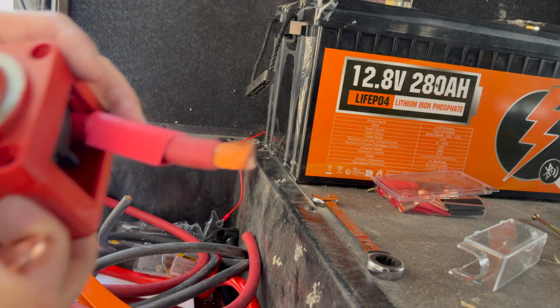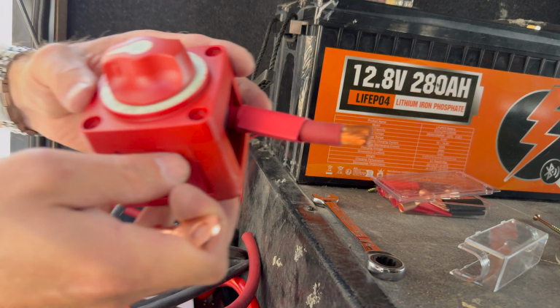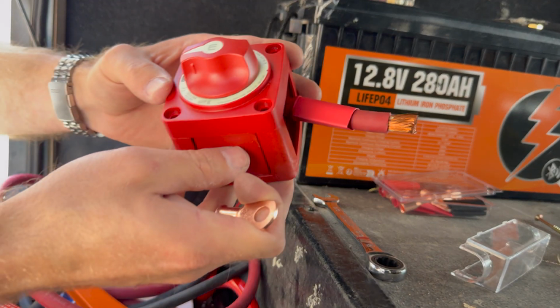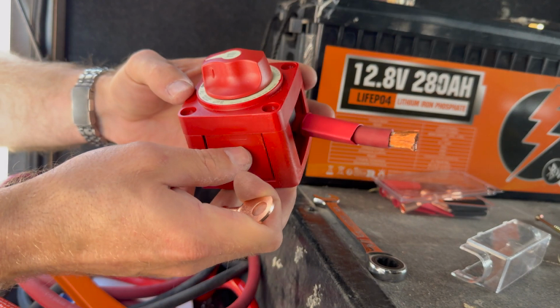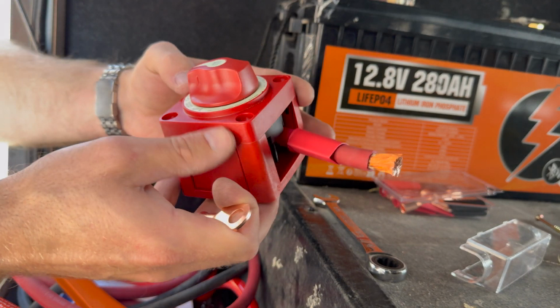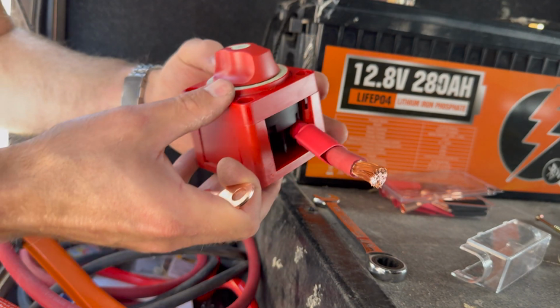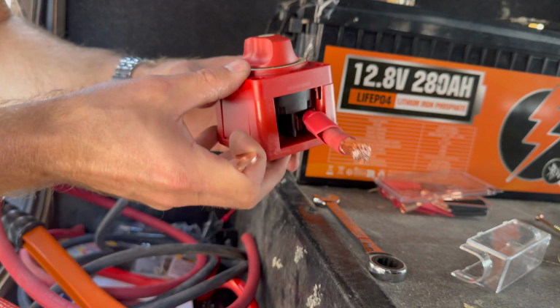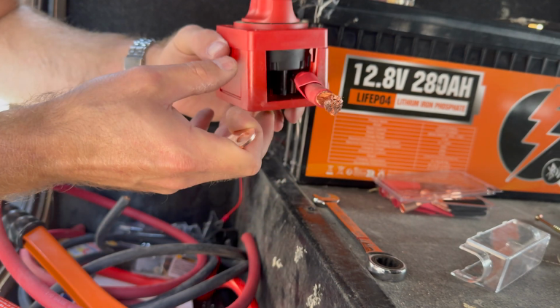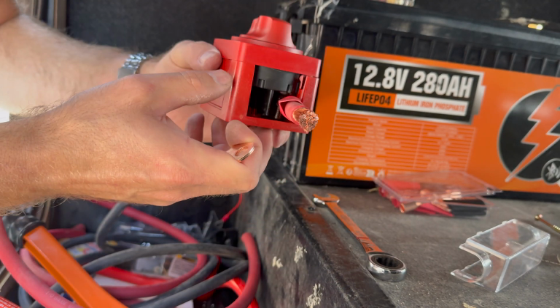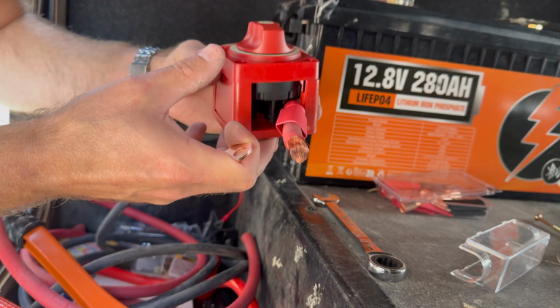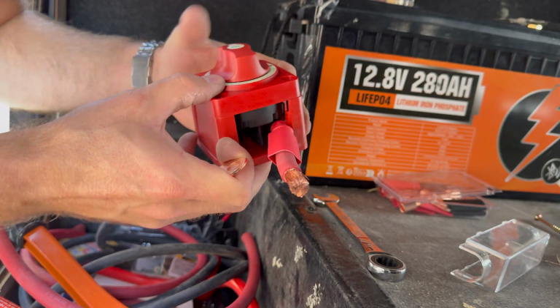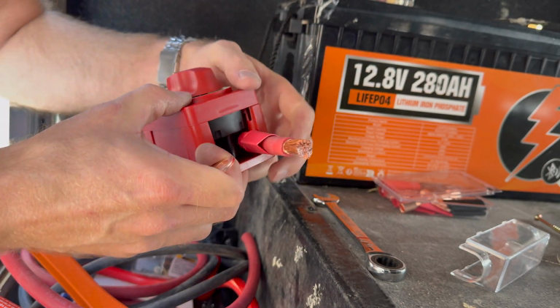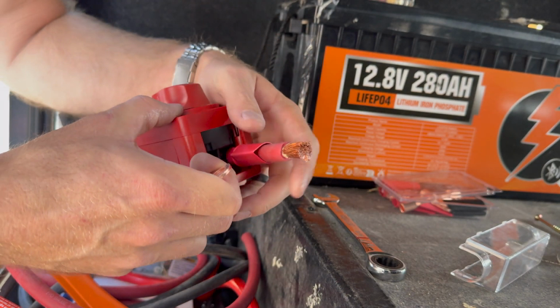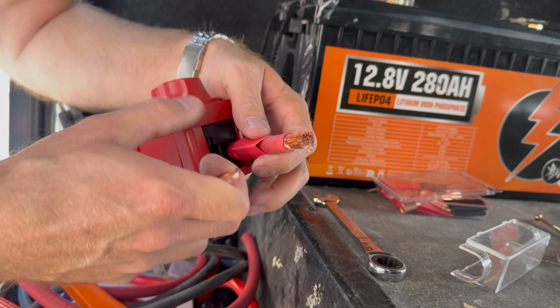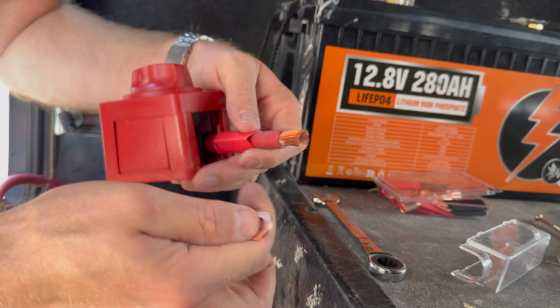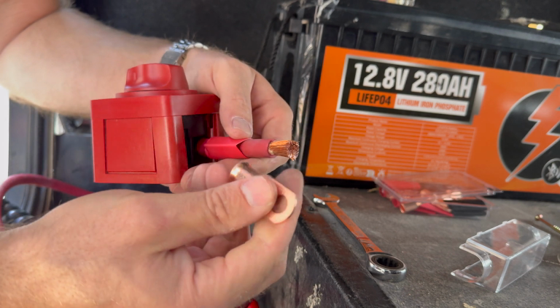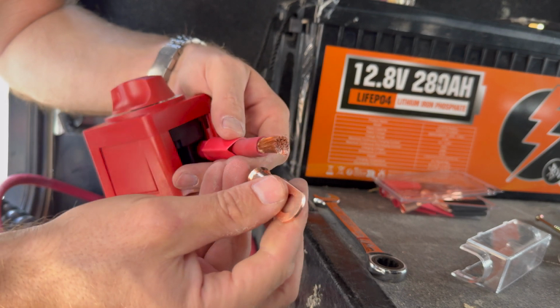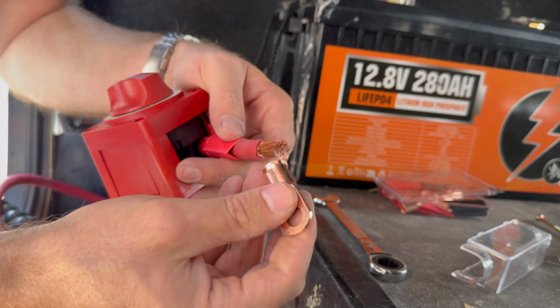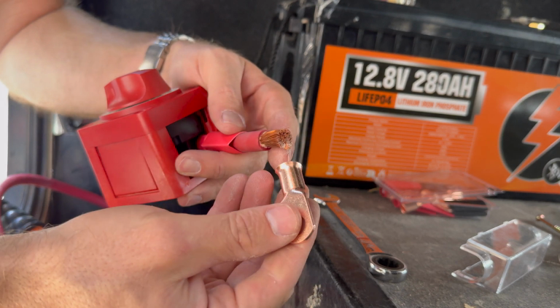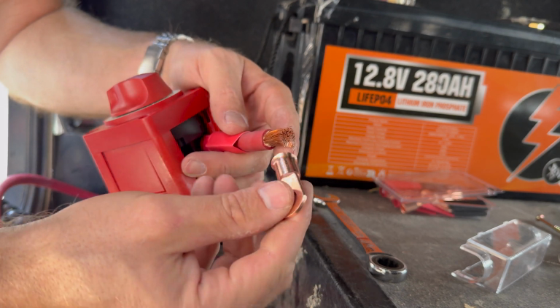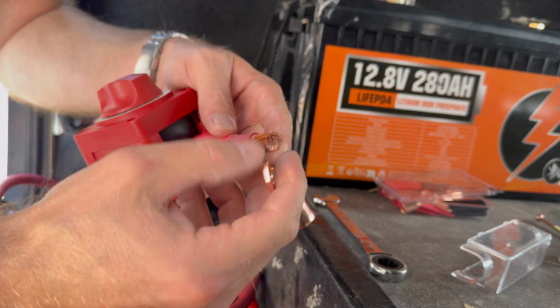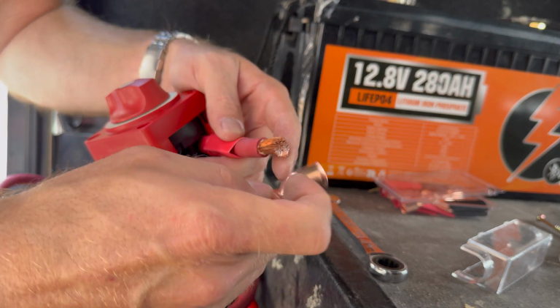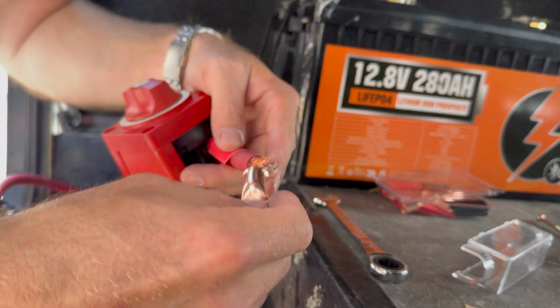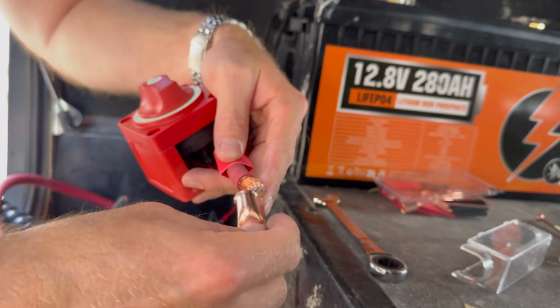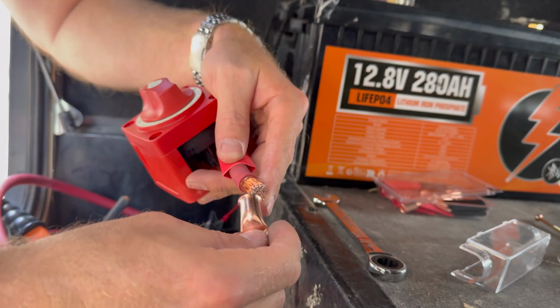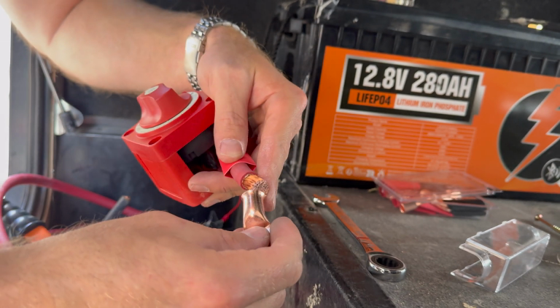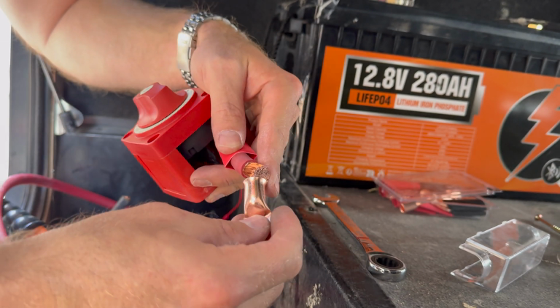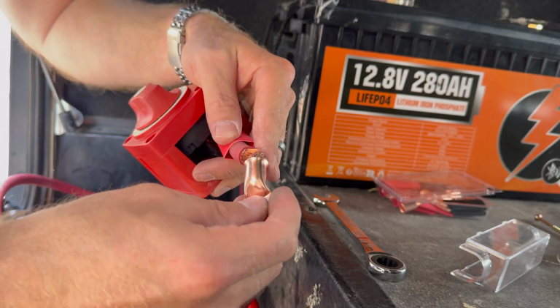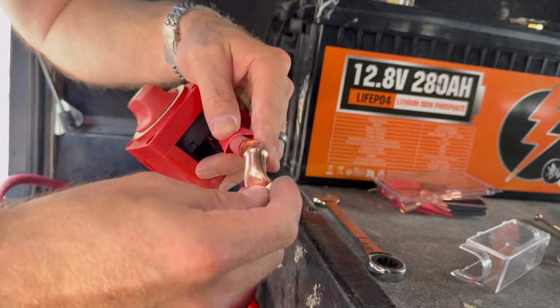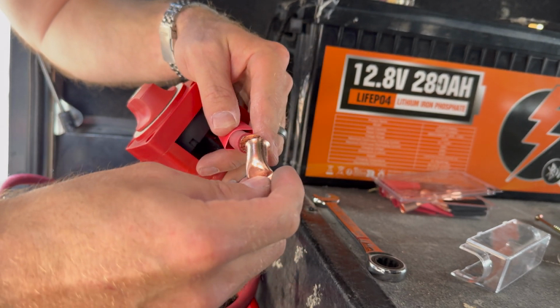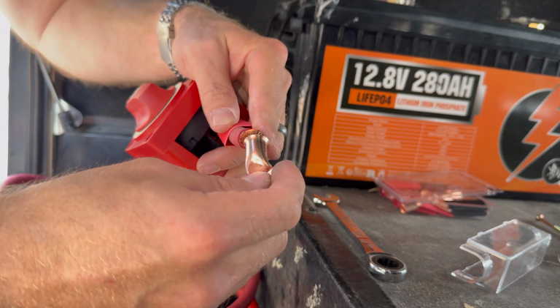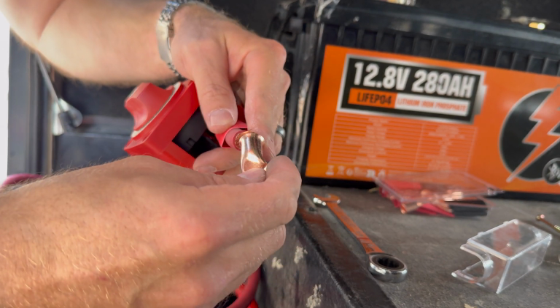Here's the battery switch with the lead that's going to go to the battery — one-aught cable — and we'll make a little crimp here.